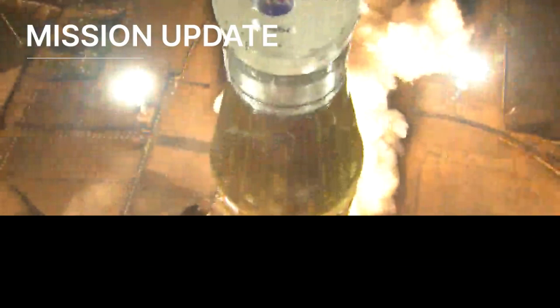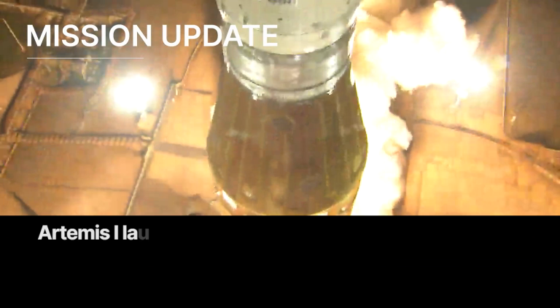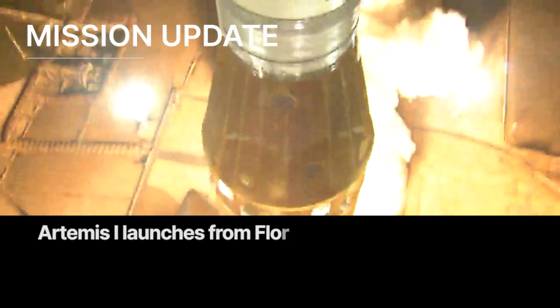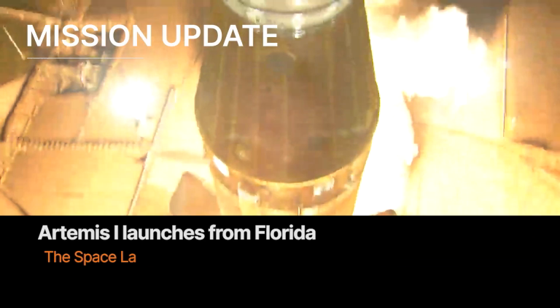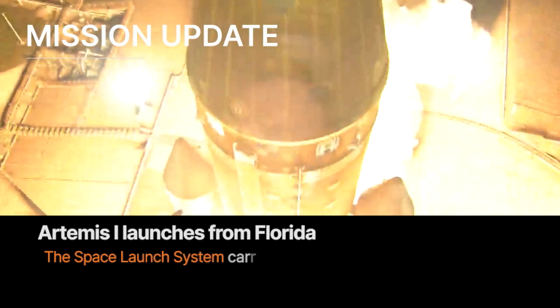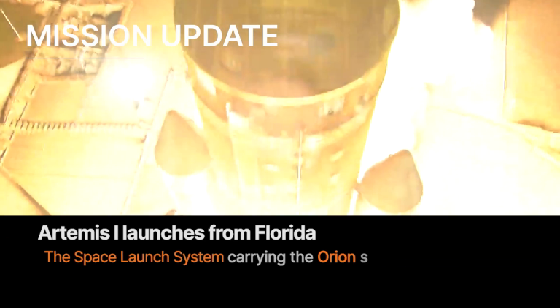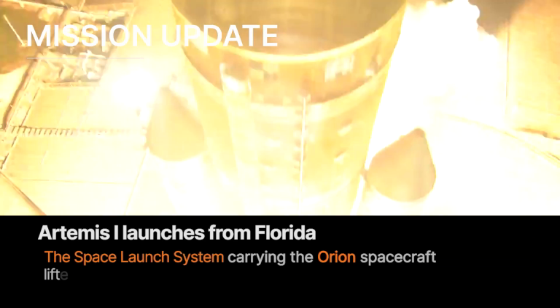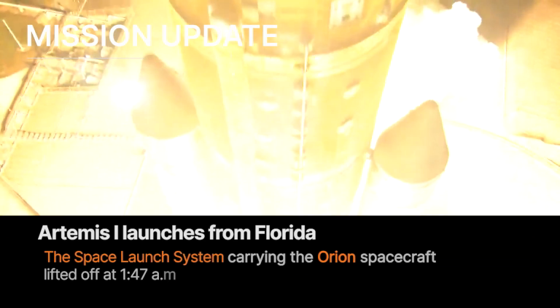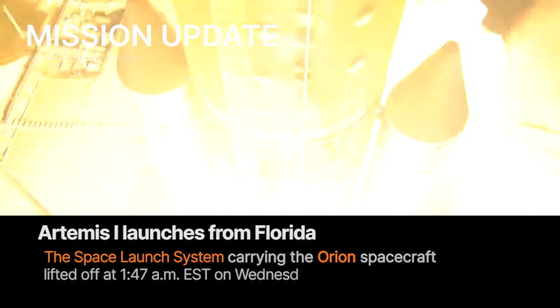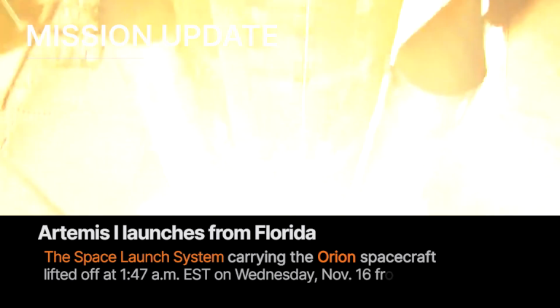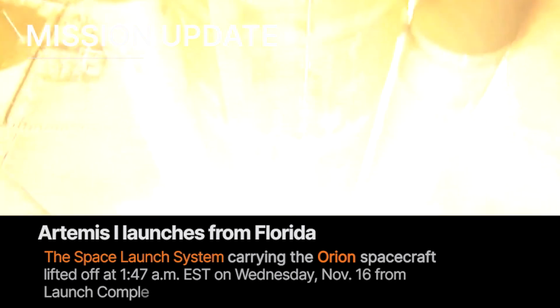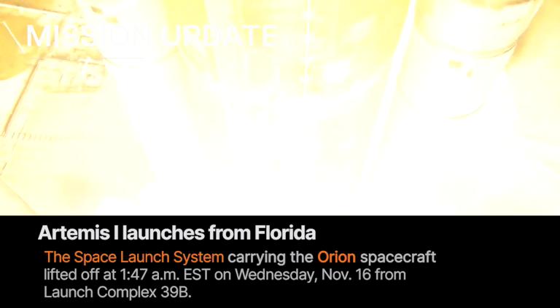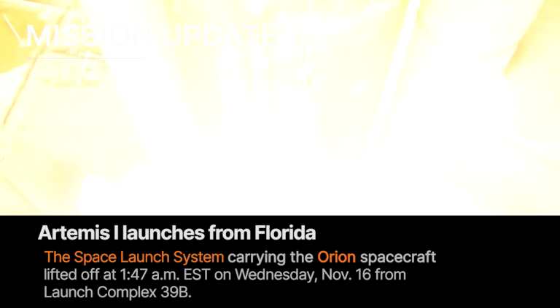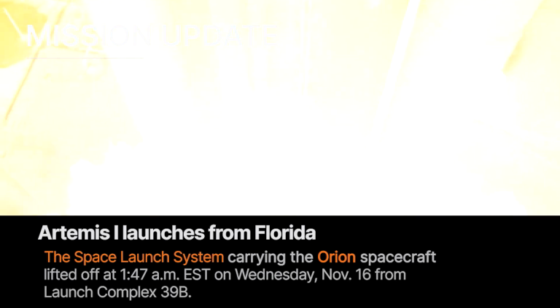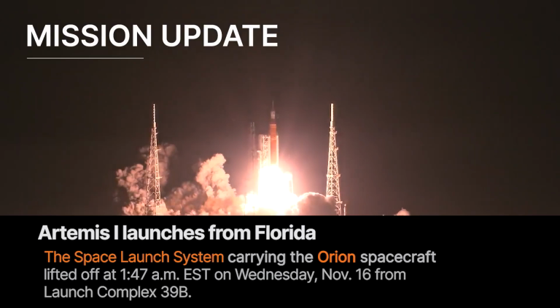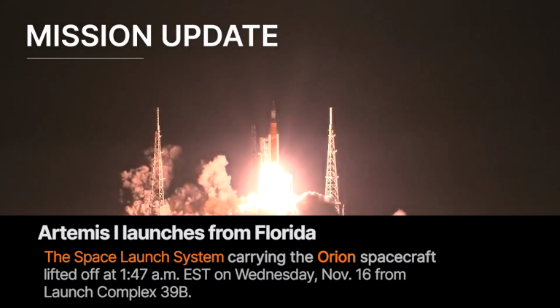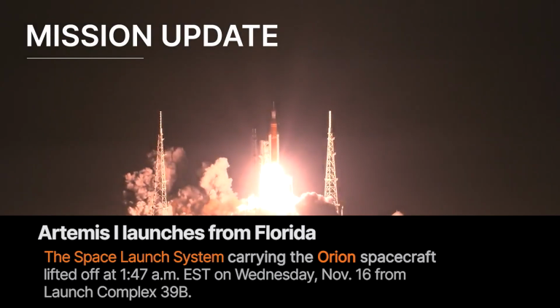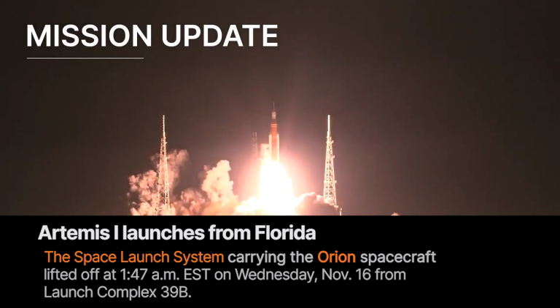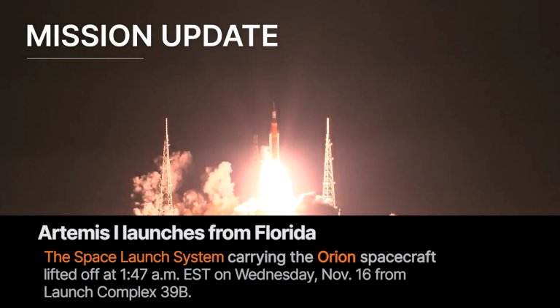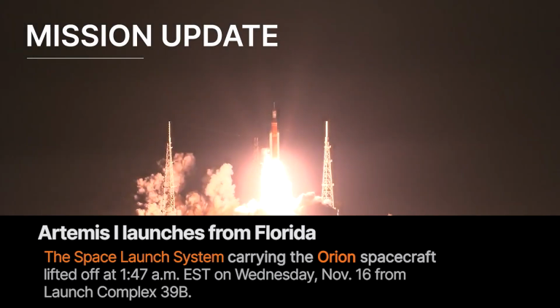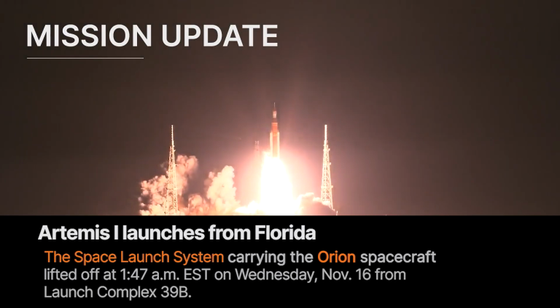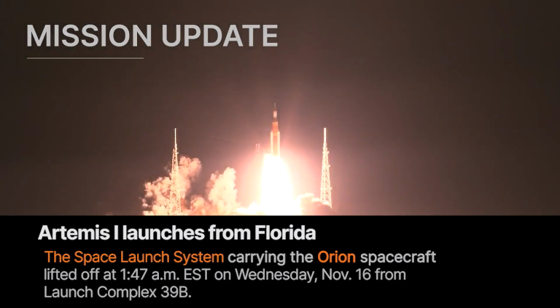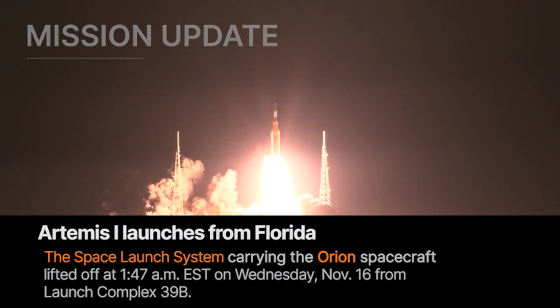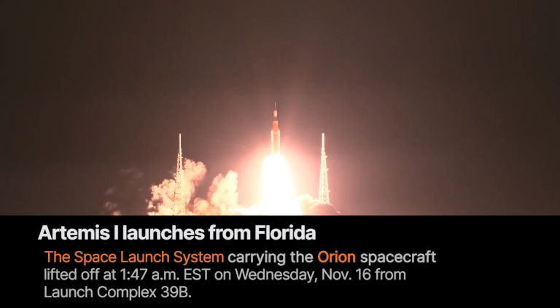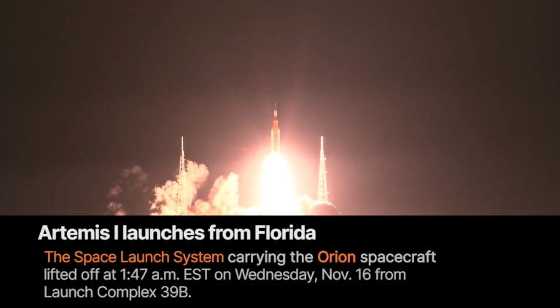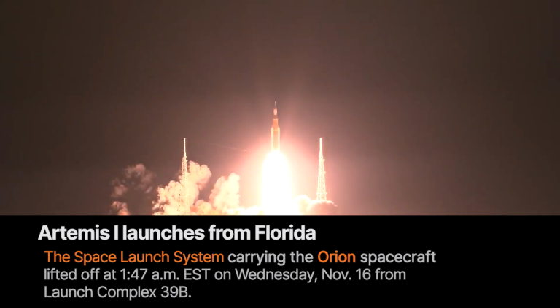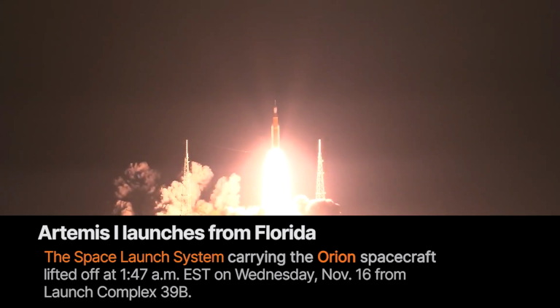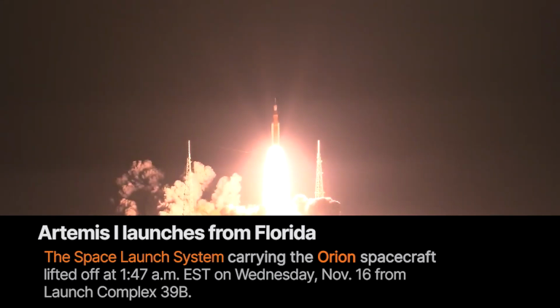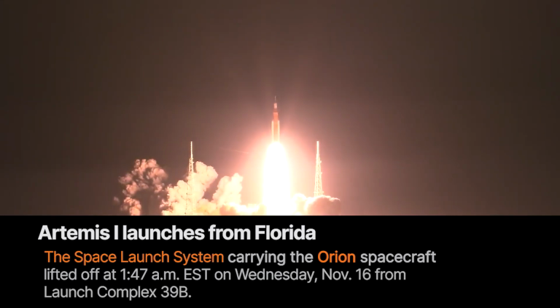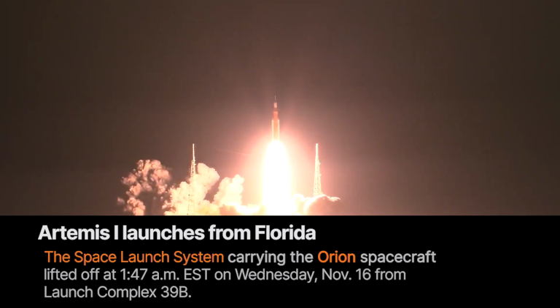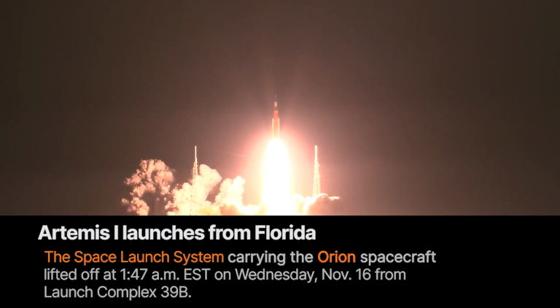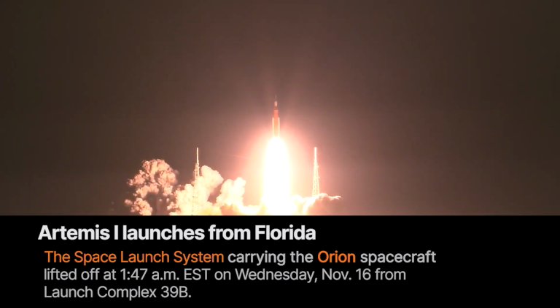Lift off of Artemis I — we rise together back to the moon and beyond.